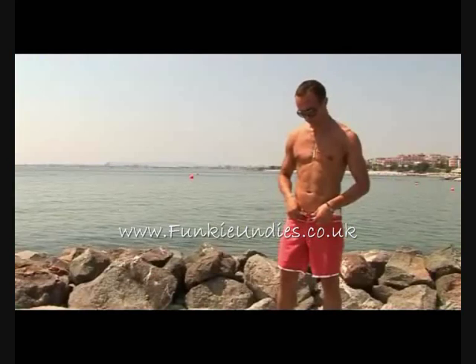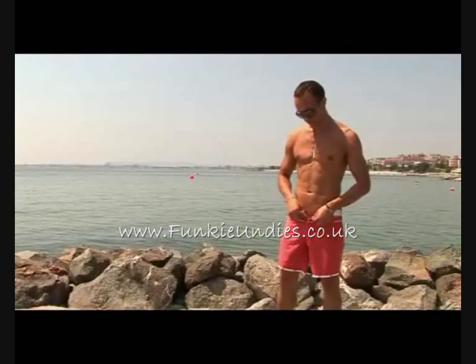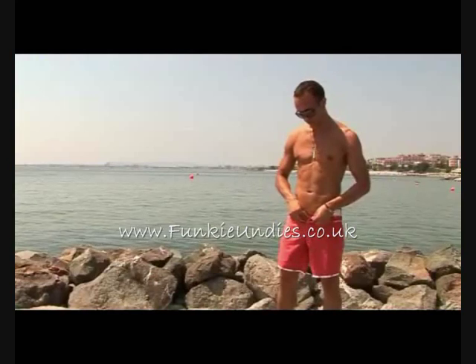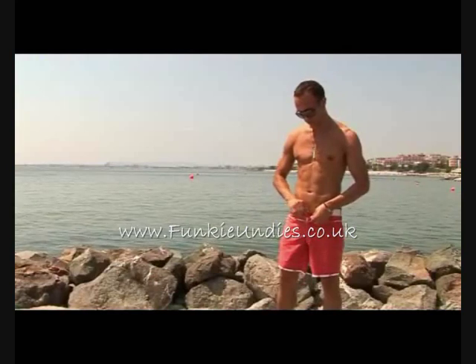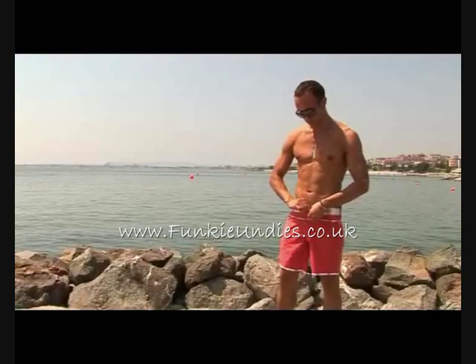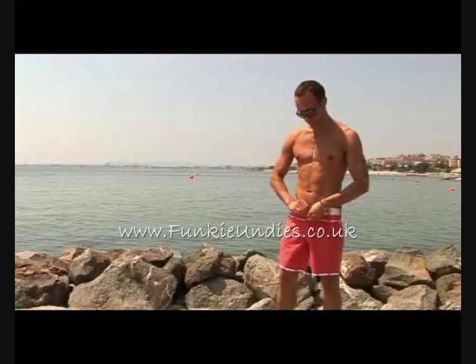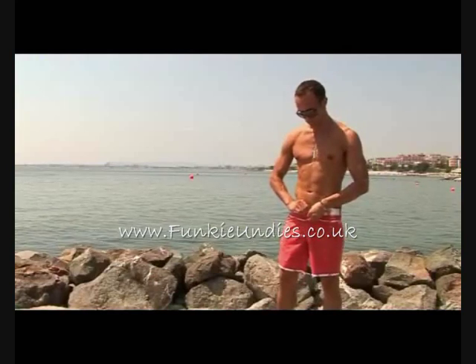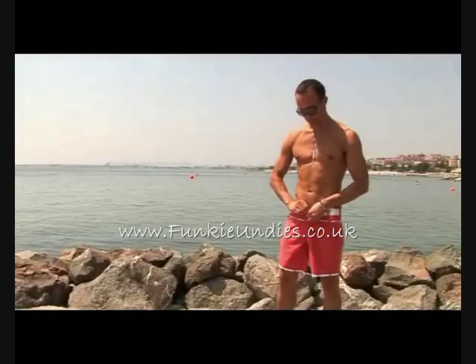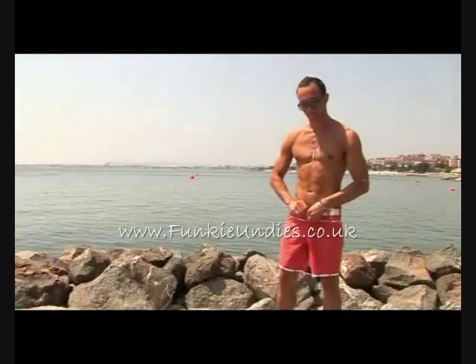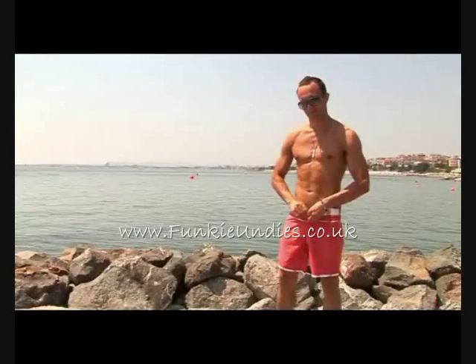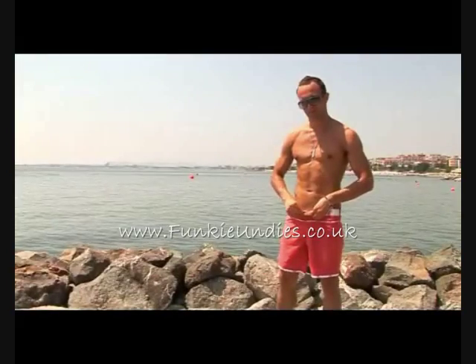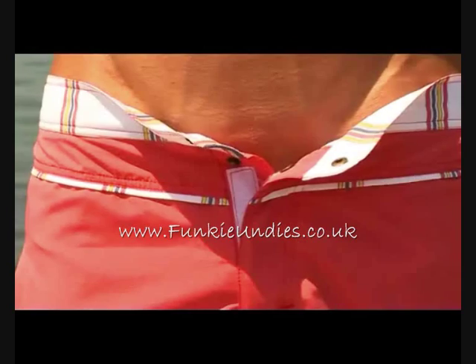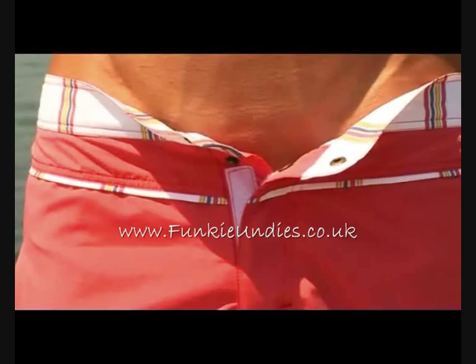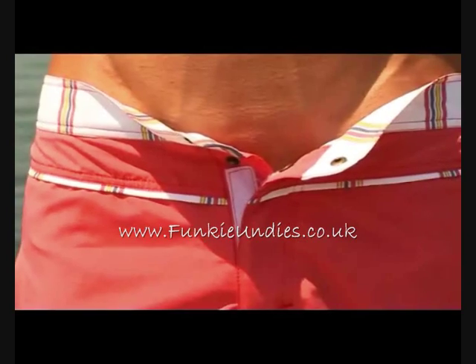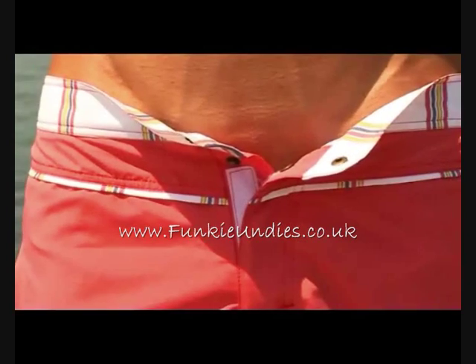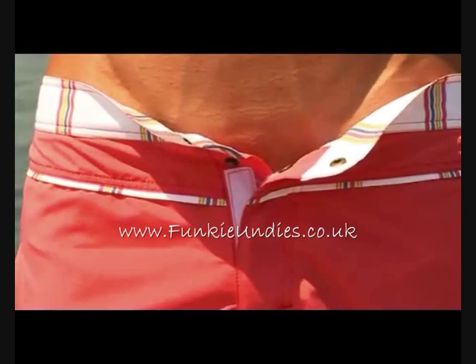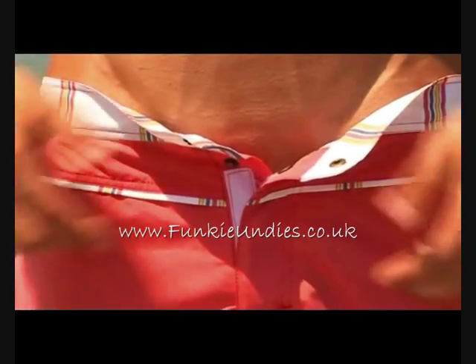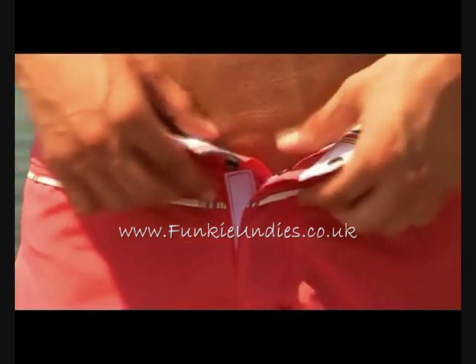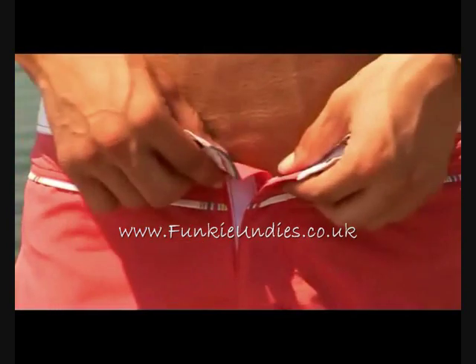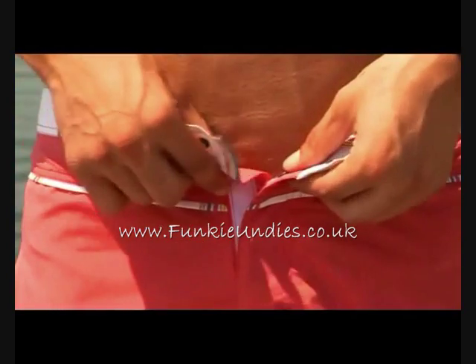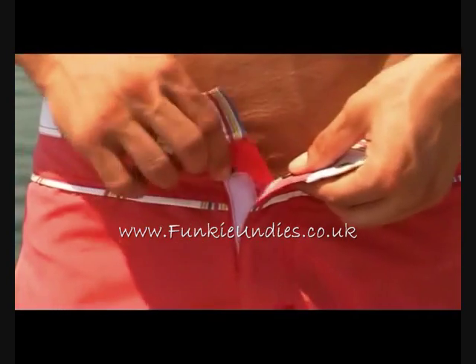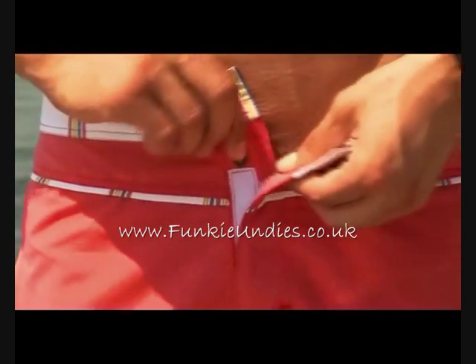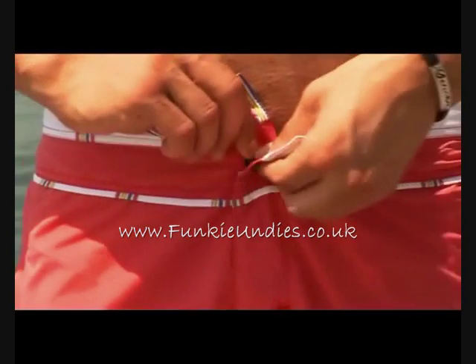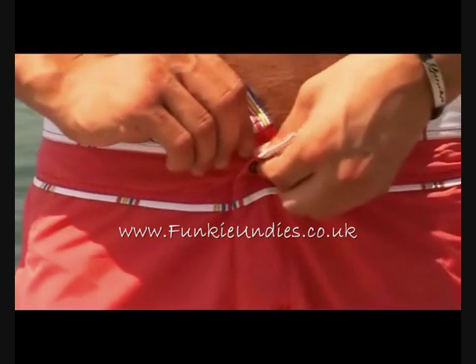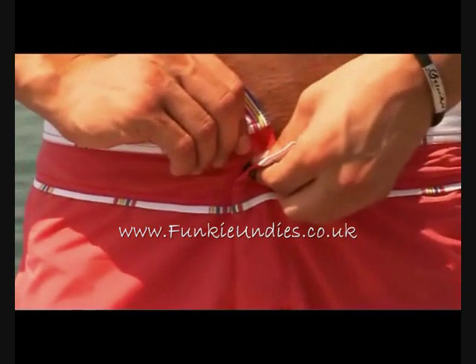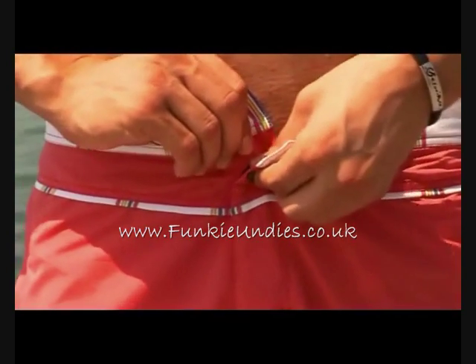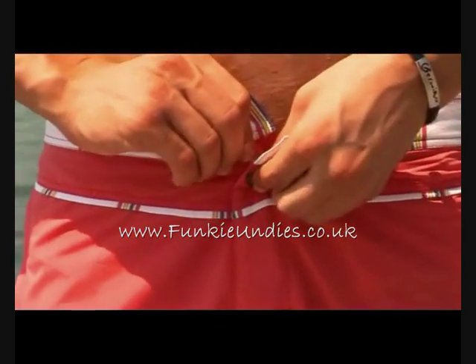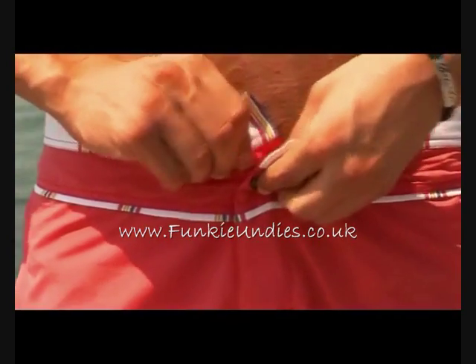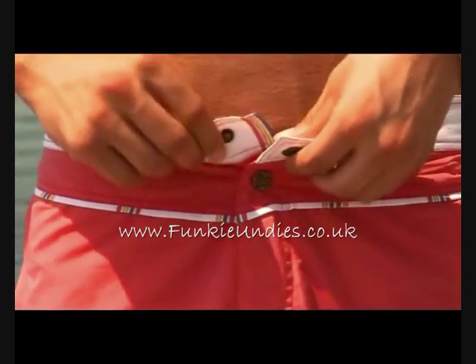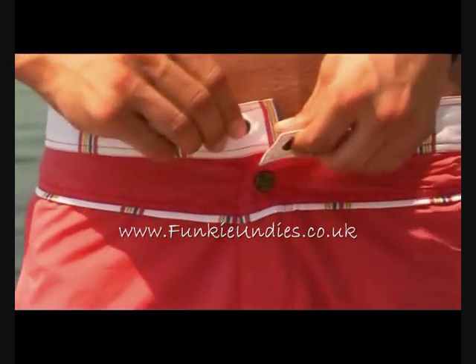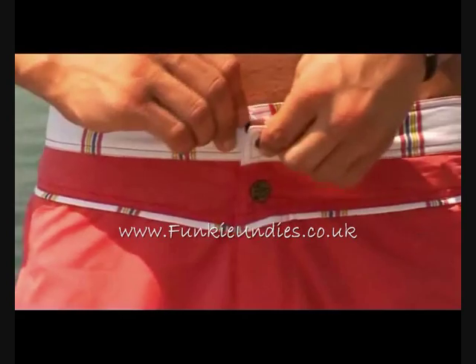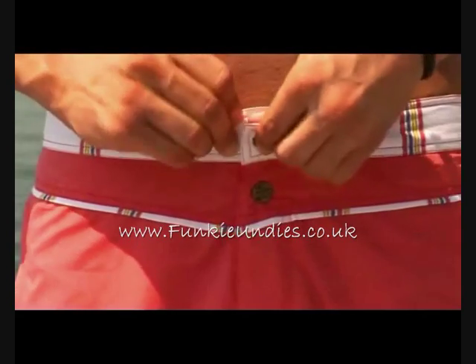The buttoning is double secured, not only with buttons but also with super strong non-stretching Velcro.